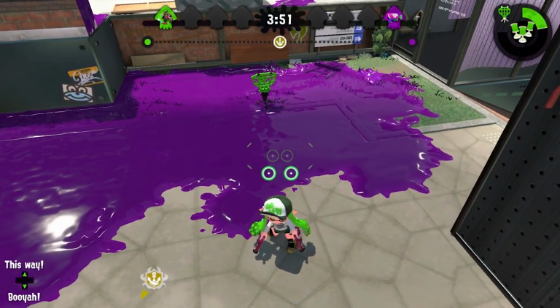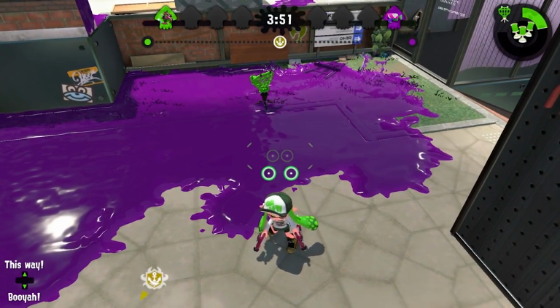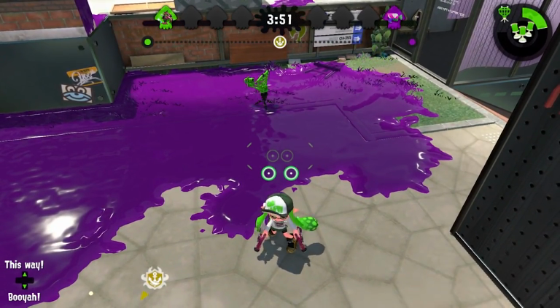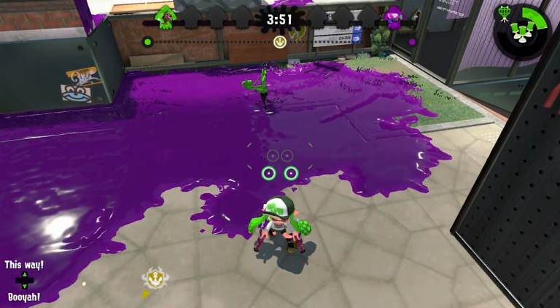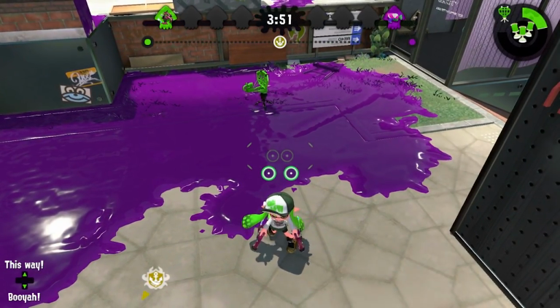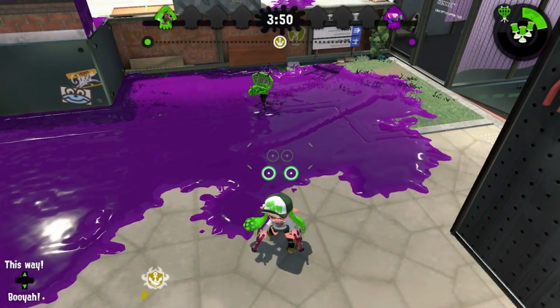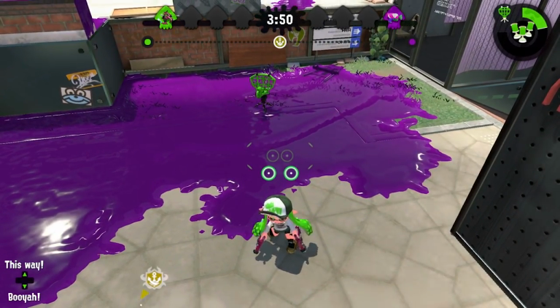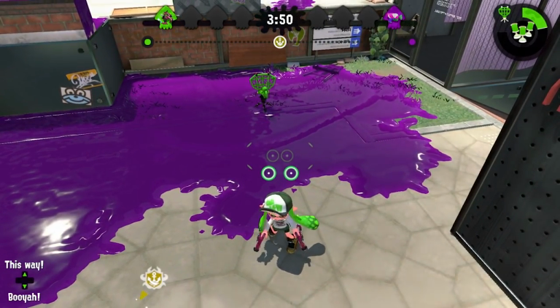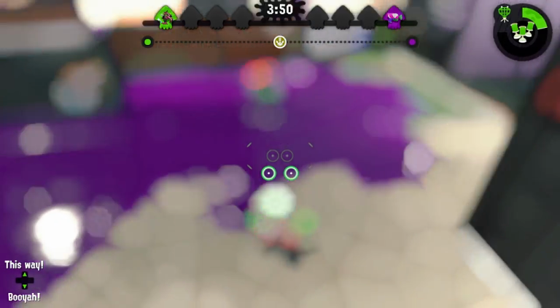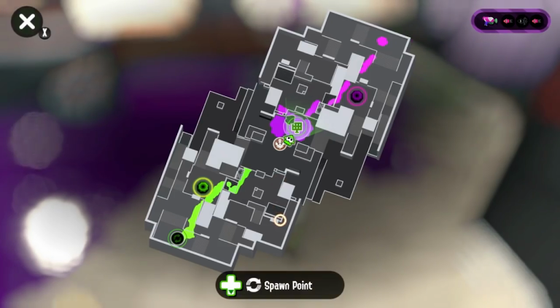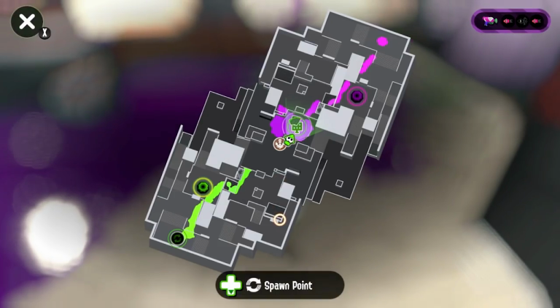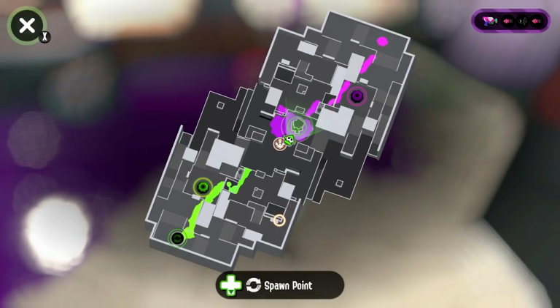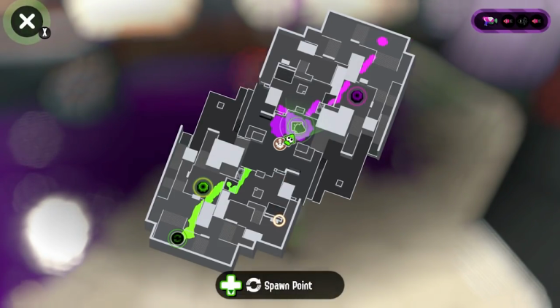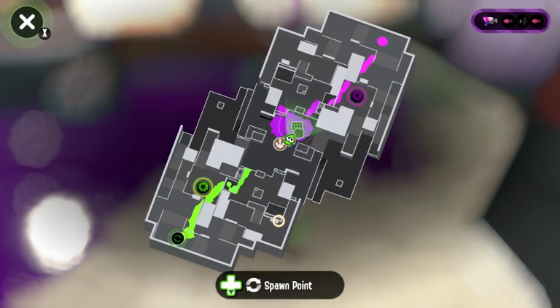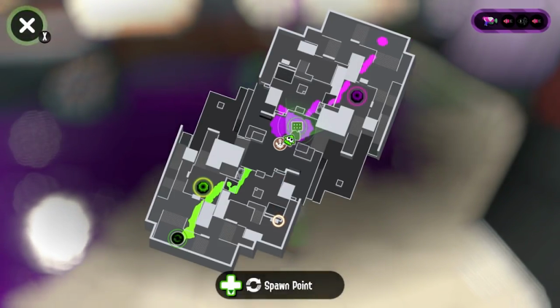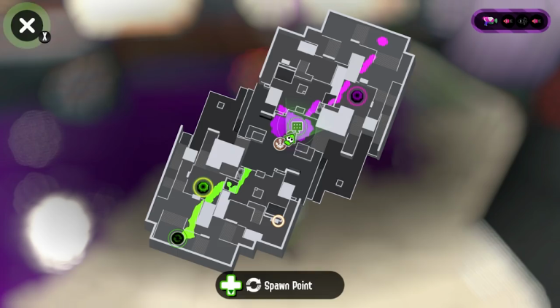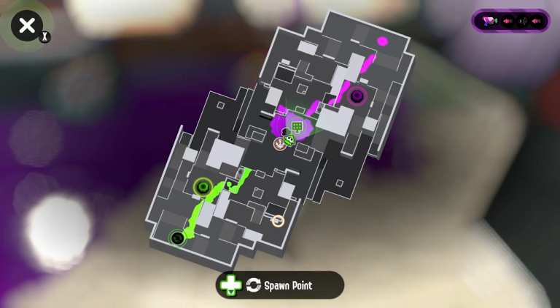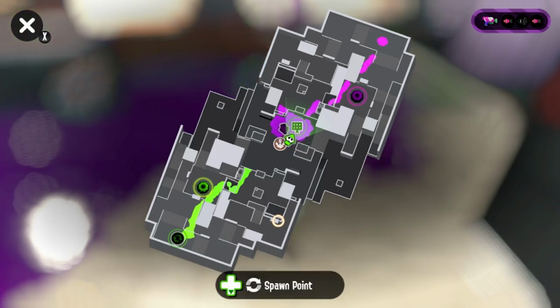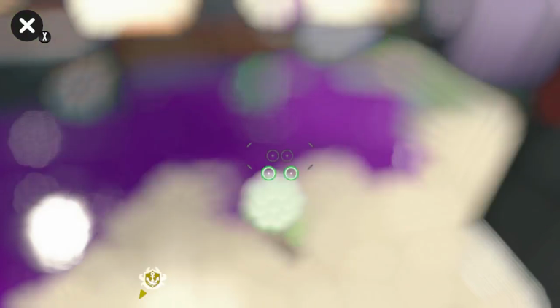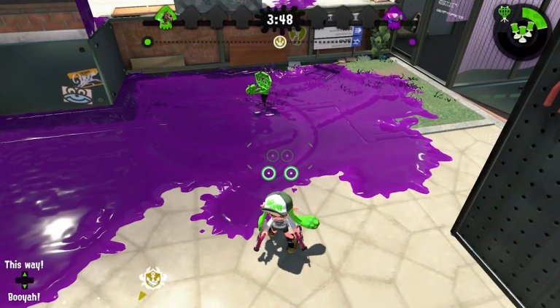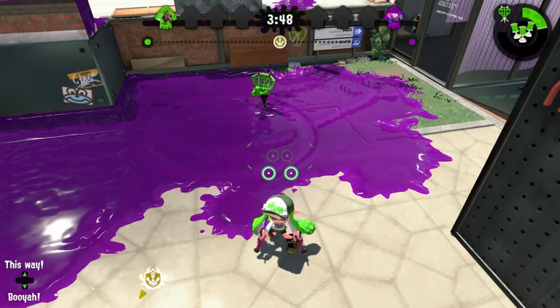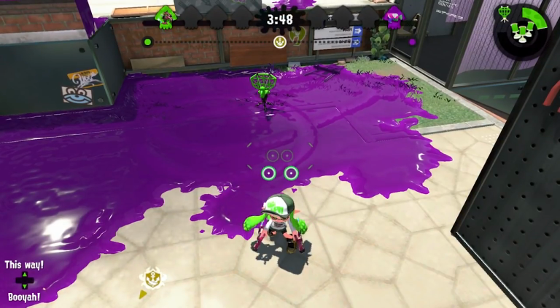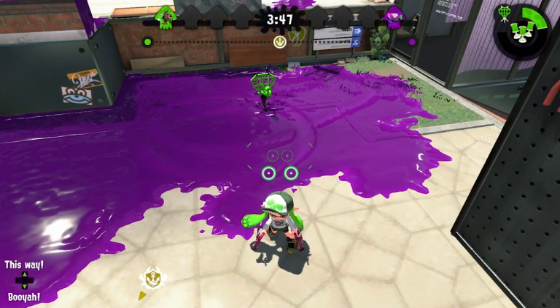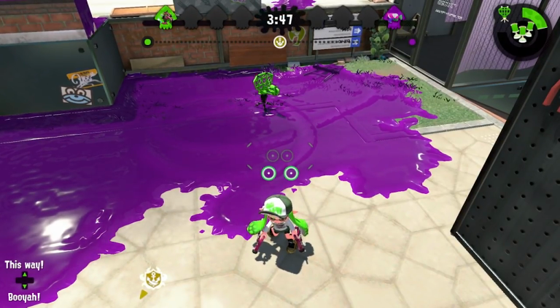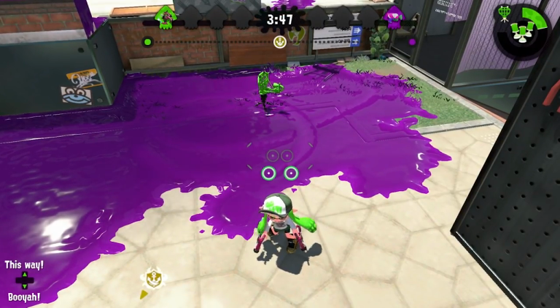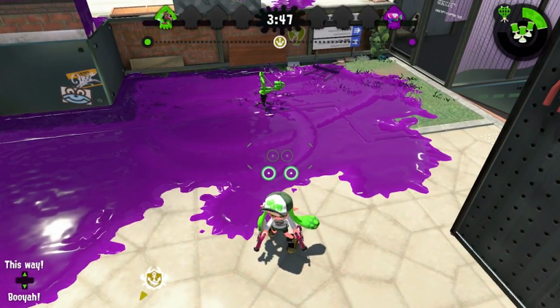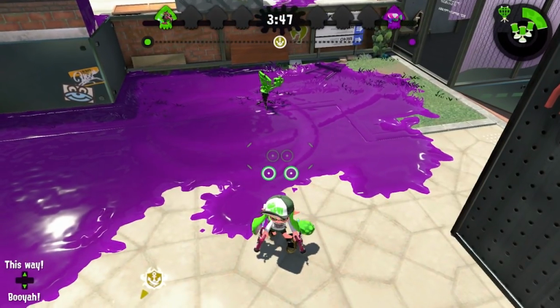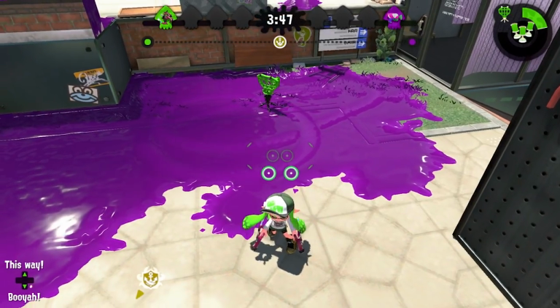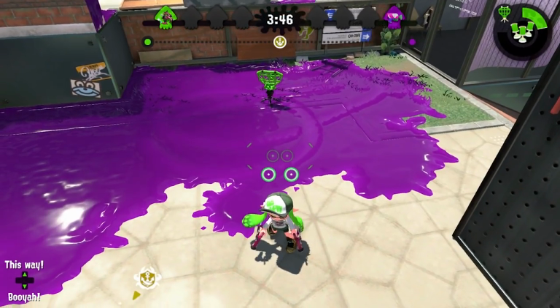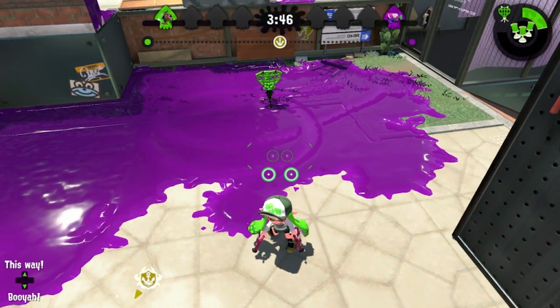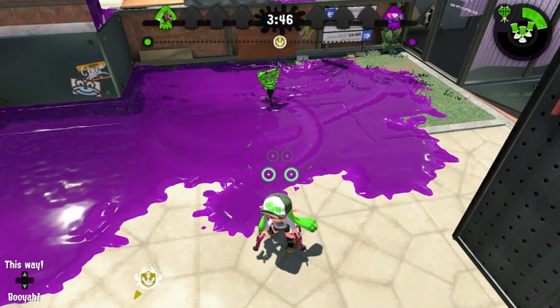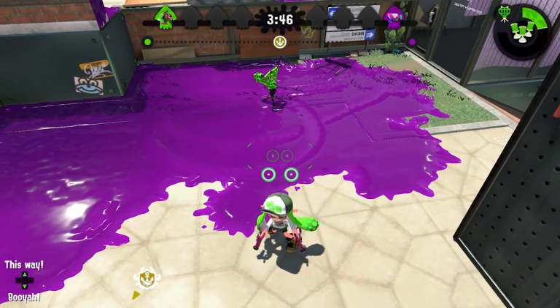Just for the sake of testing all possible curiosities, we also tried out ninja squid. As you can see, the enemy is wearing ninja squid and swimming around right next to the beacon, and yet is still being detected perfectly fine.